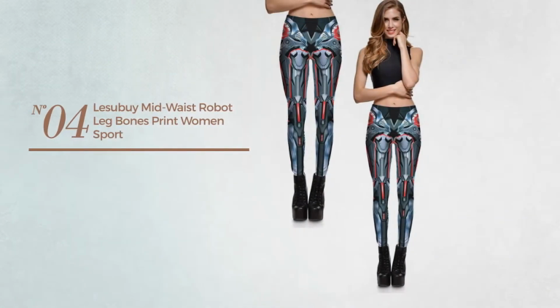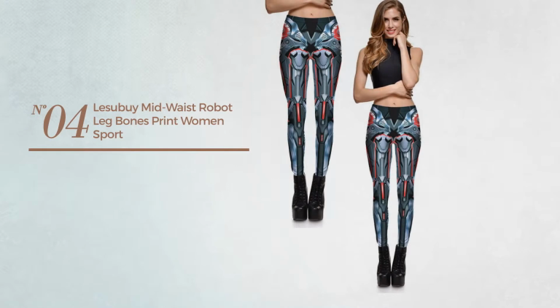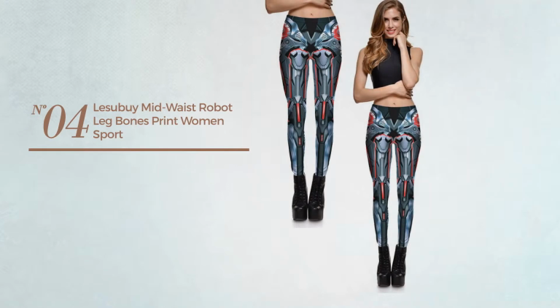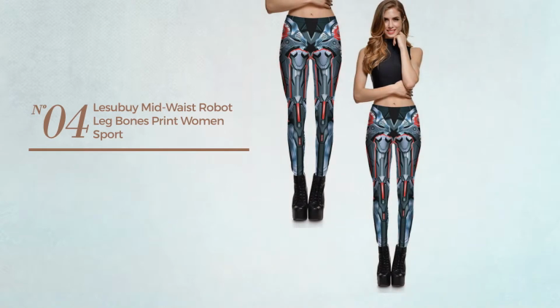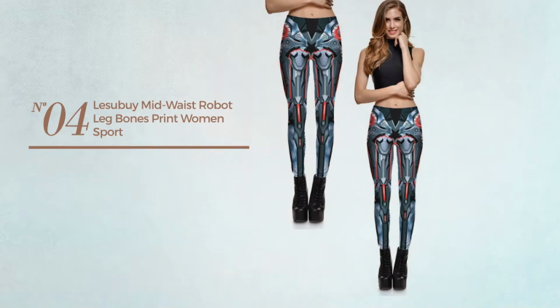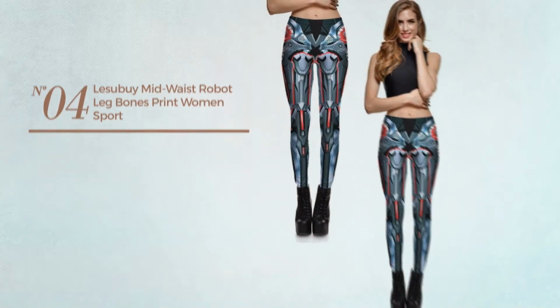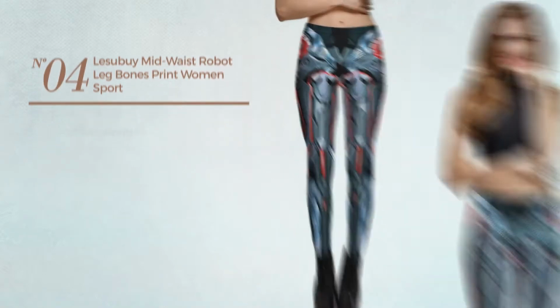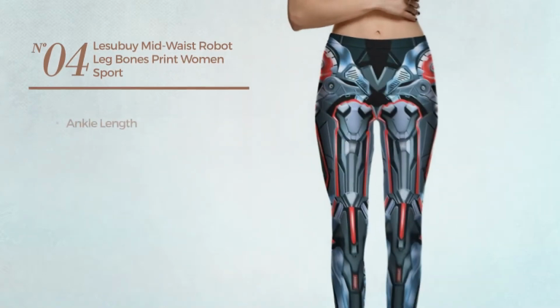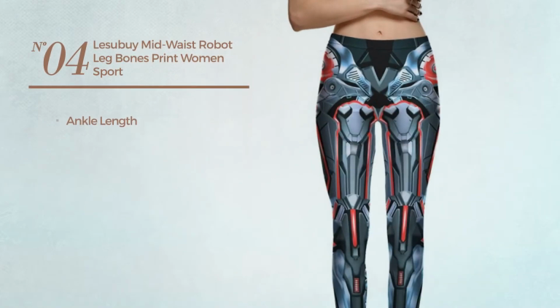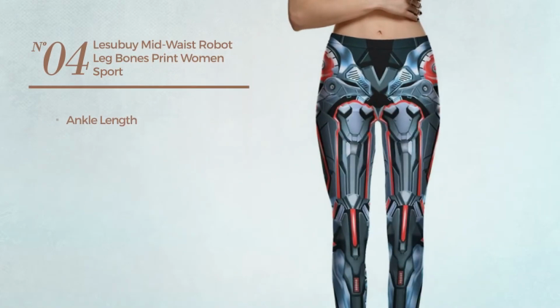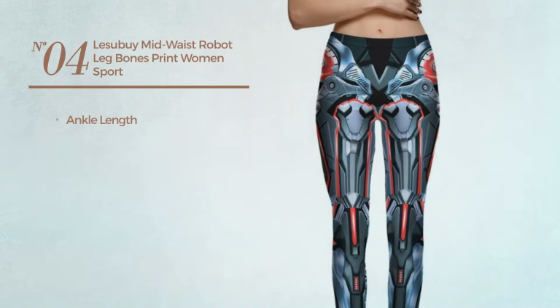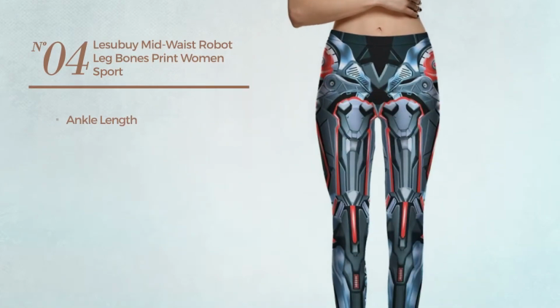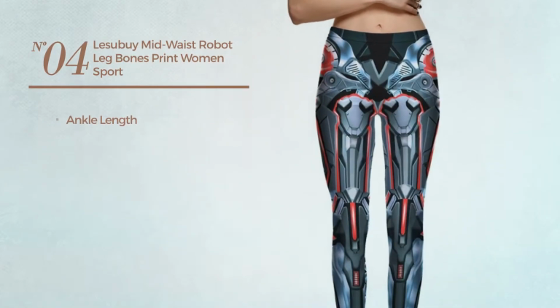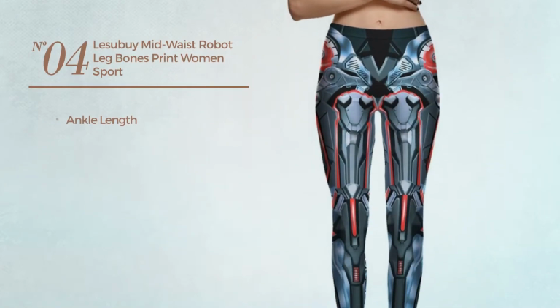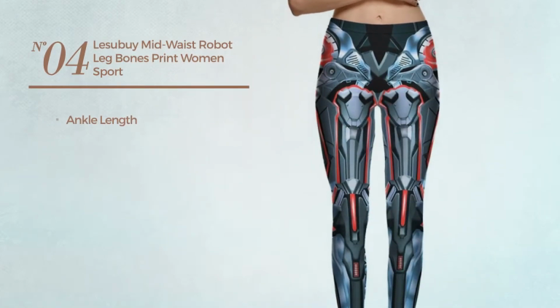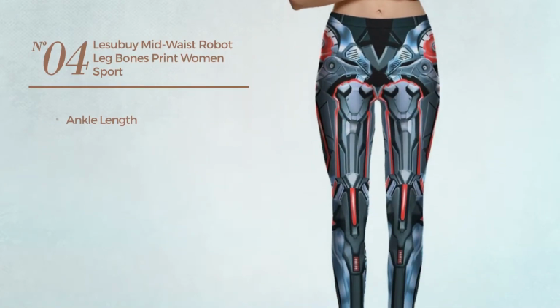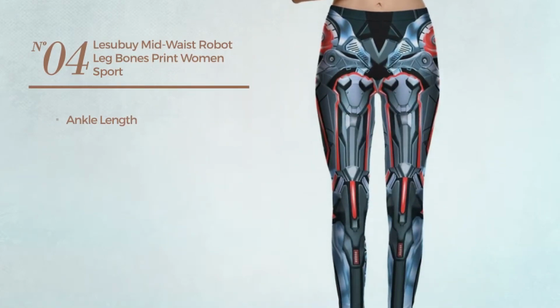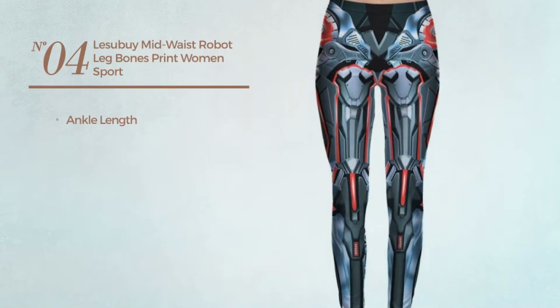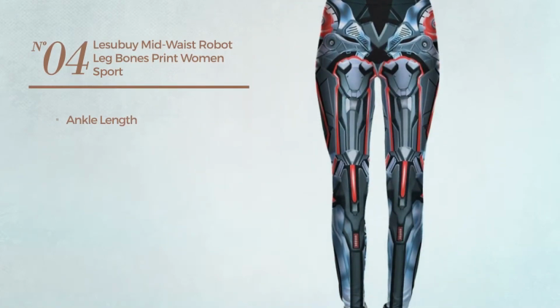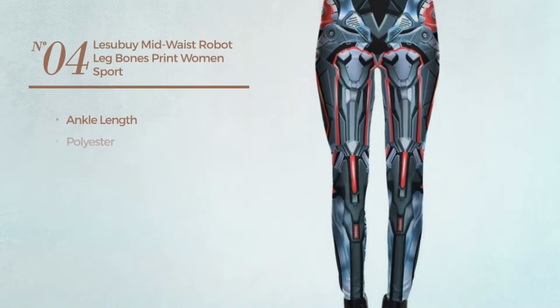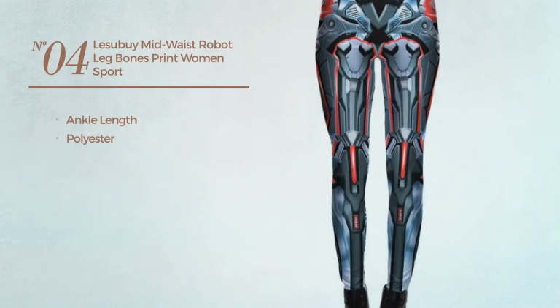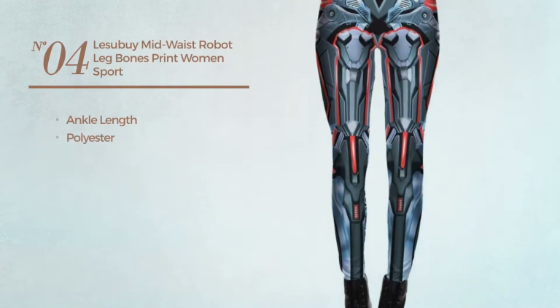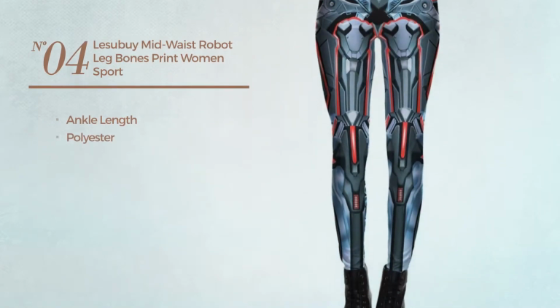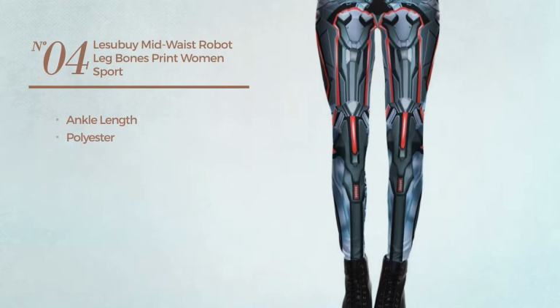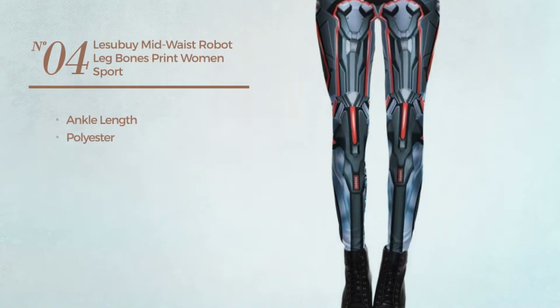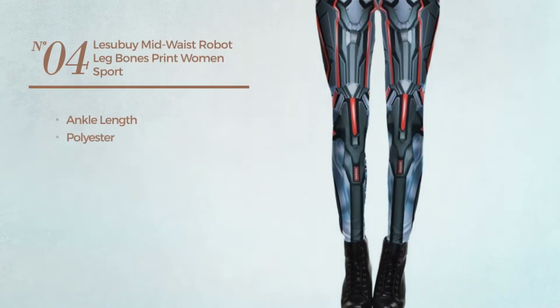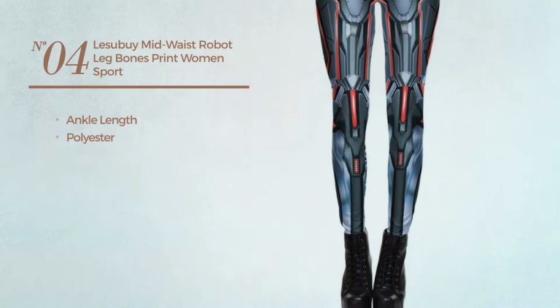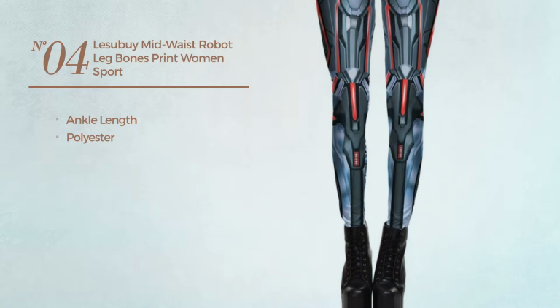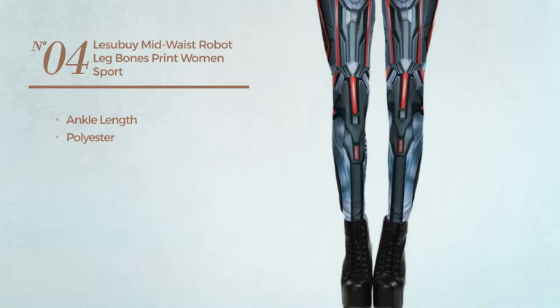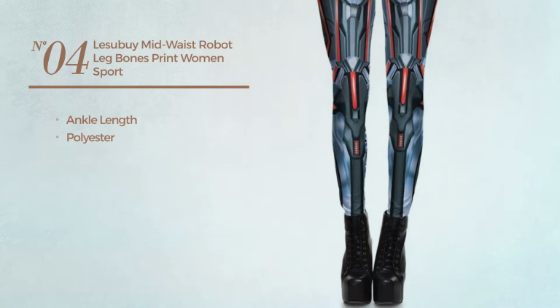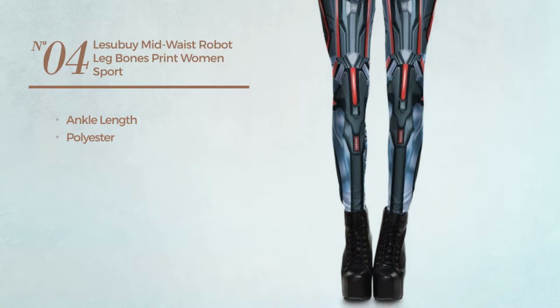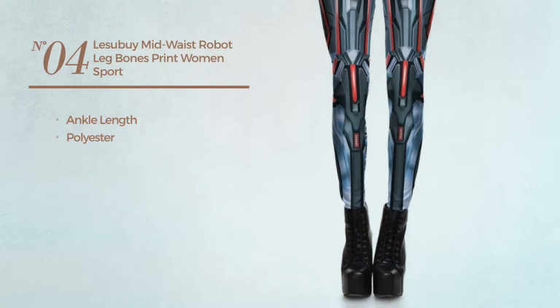Number 4. An Ankle Length Leggings, produced with polyester. Available in 6 colors.